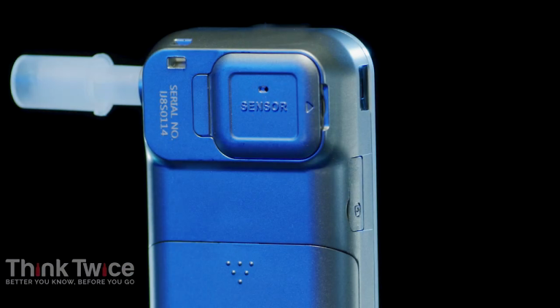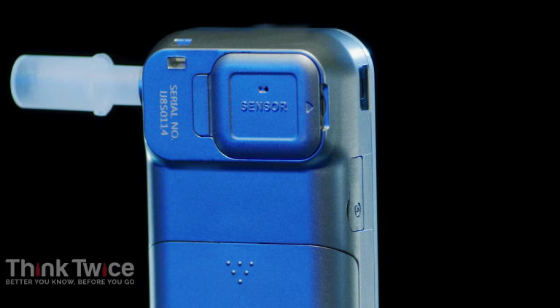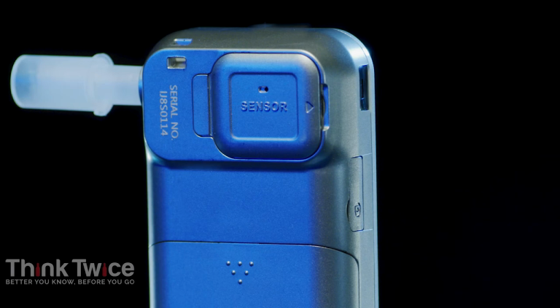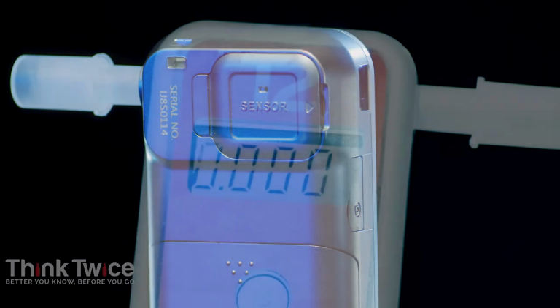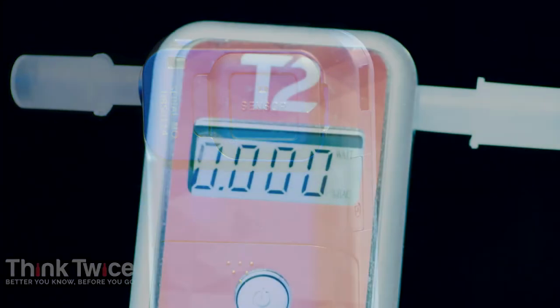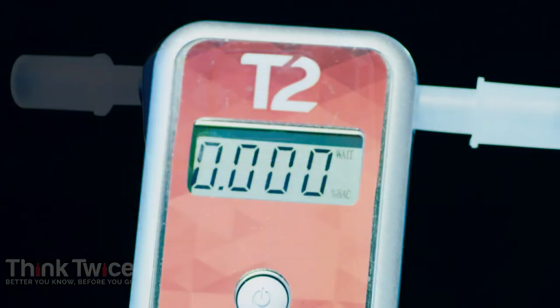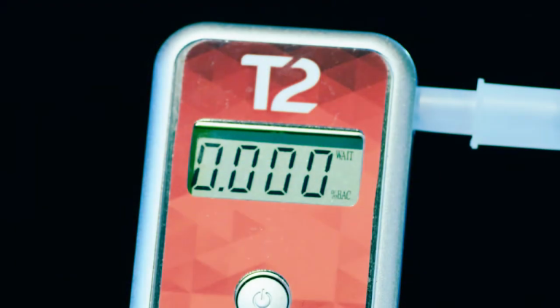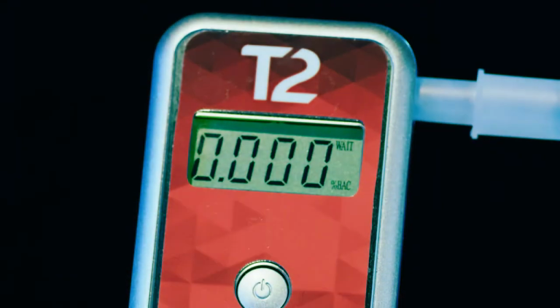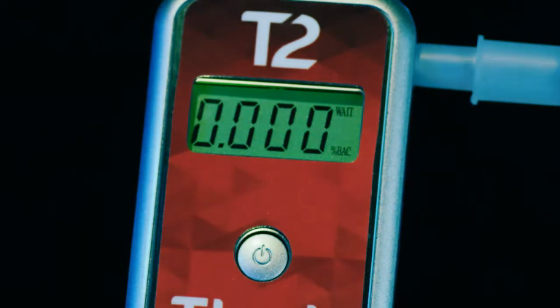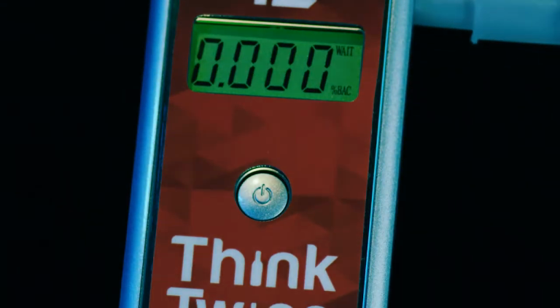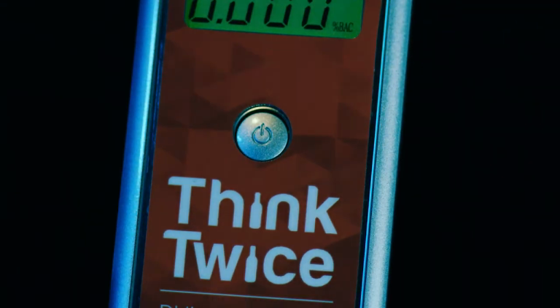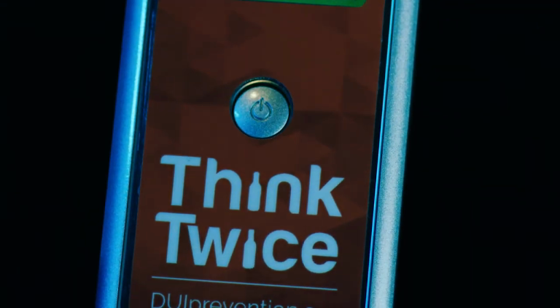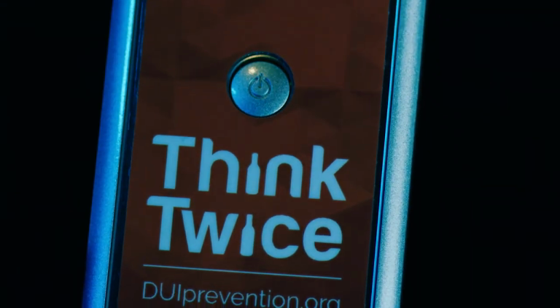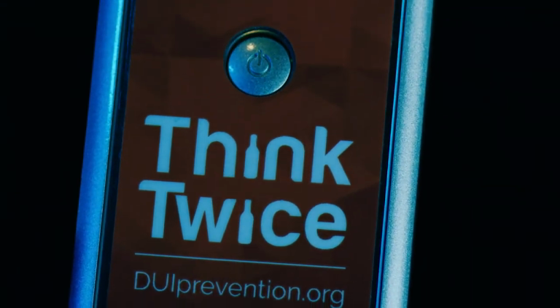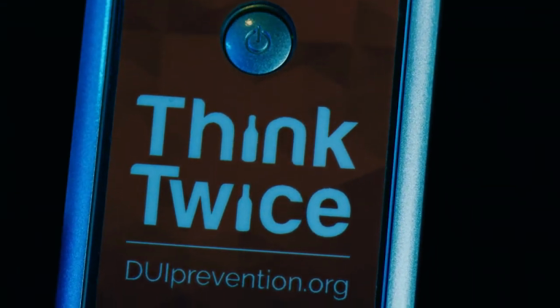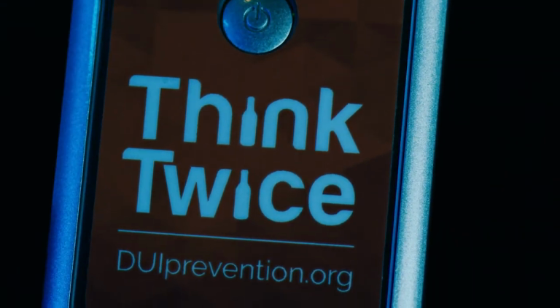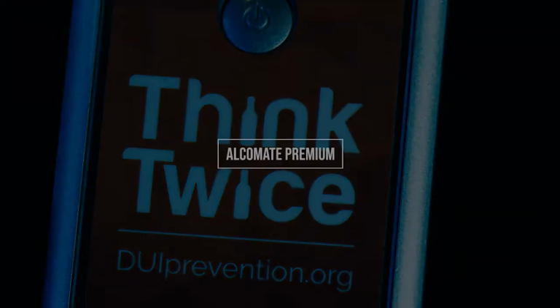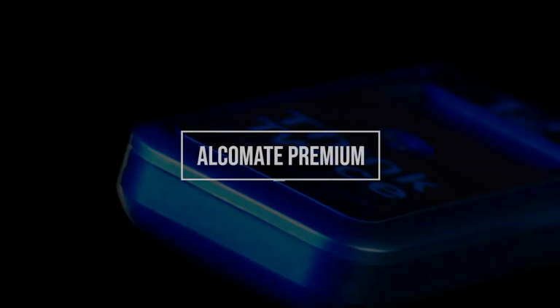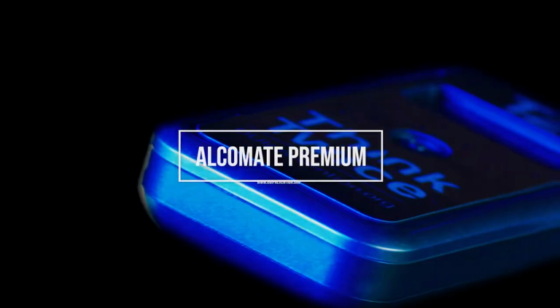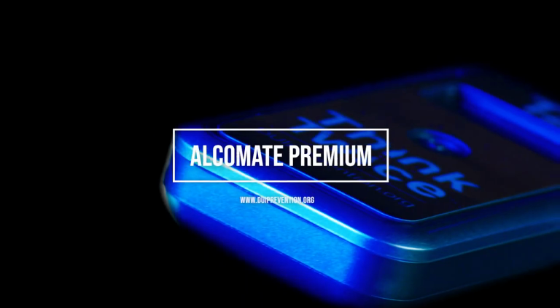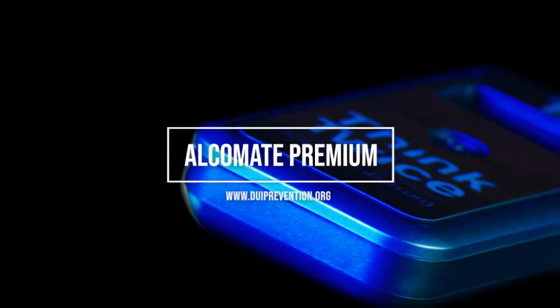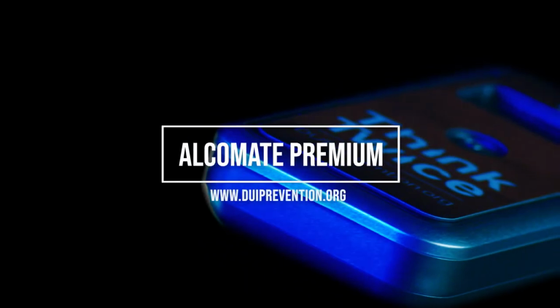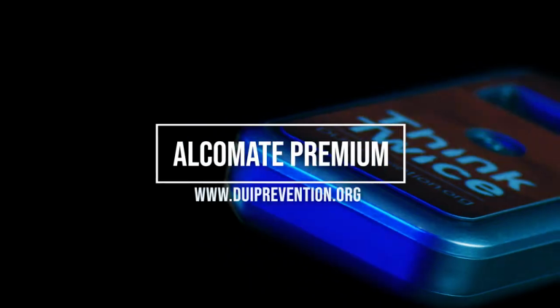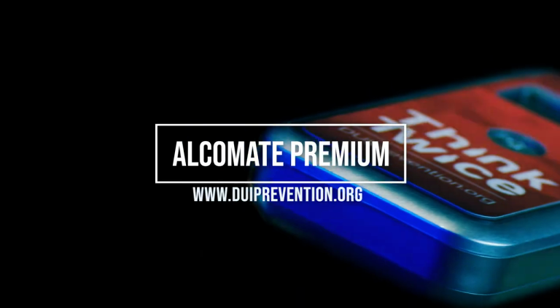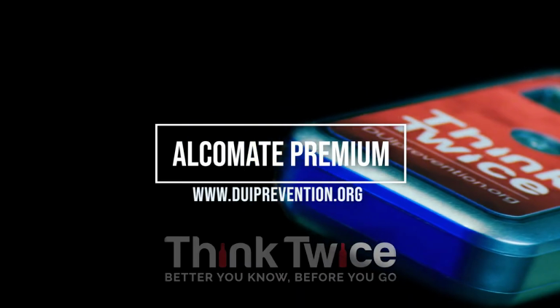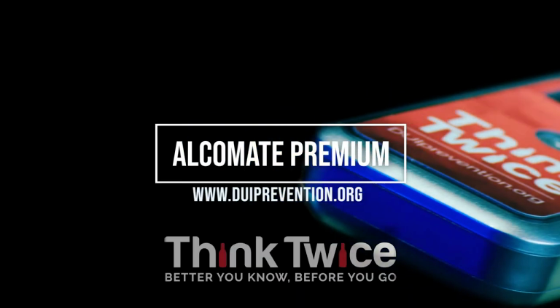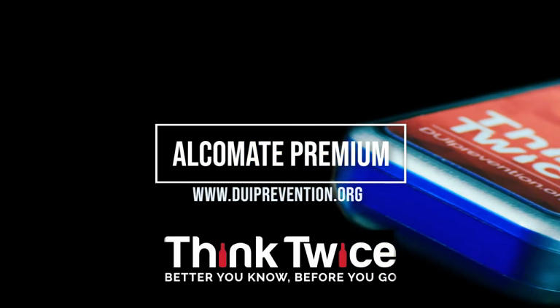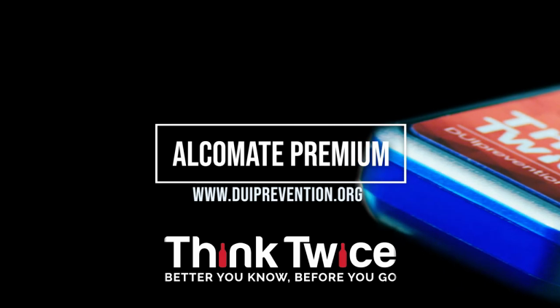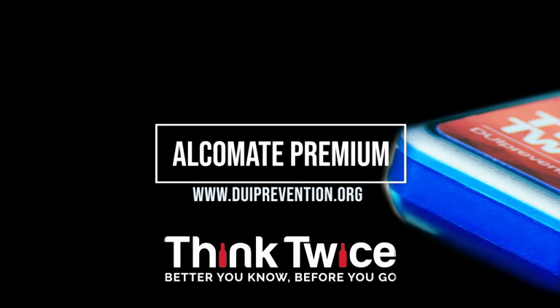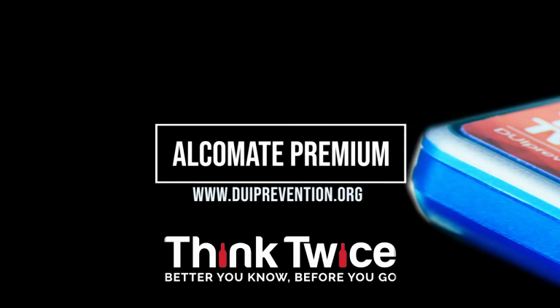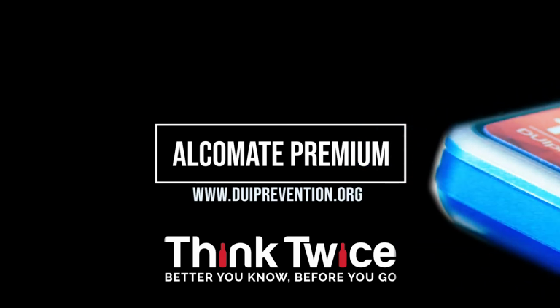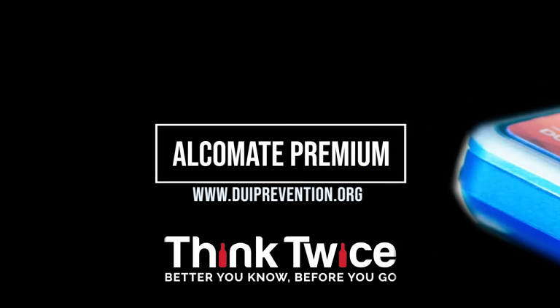When safety matters, think twice as your source for the Alcomate Premium. Find yours at duiprevention.org.